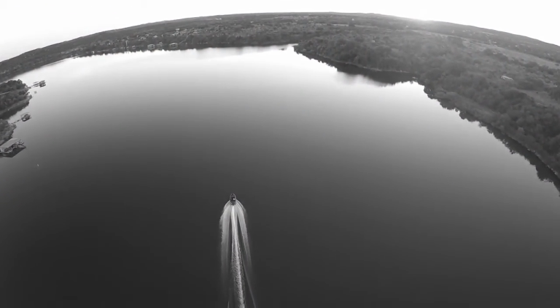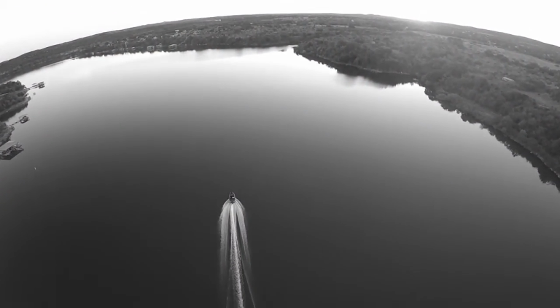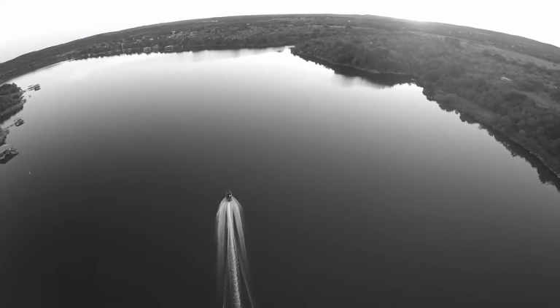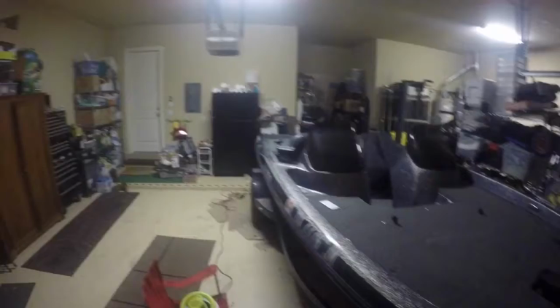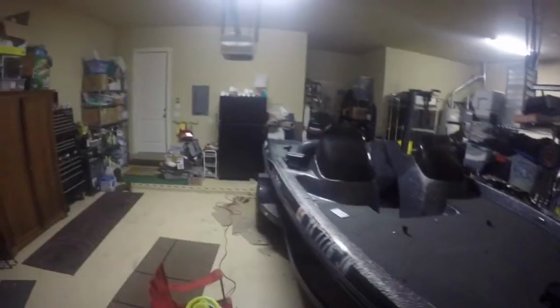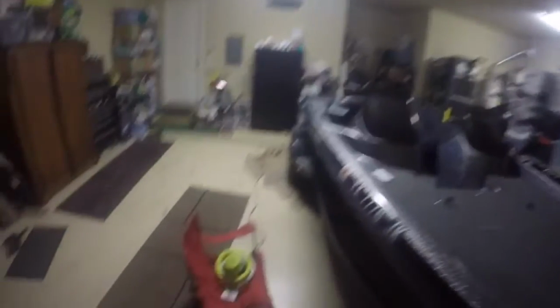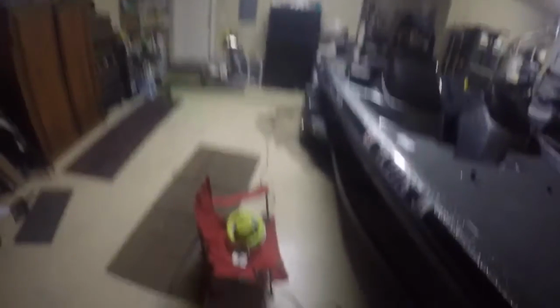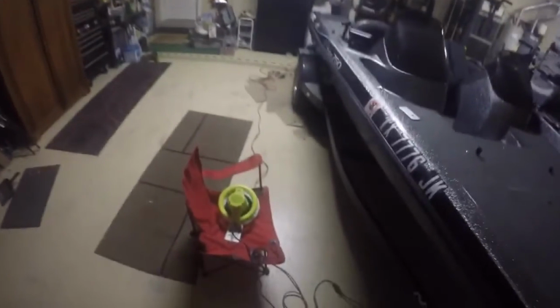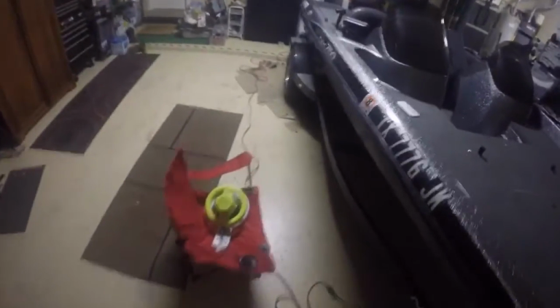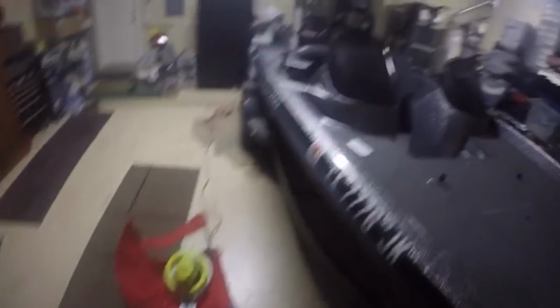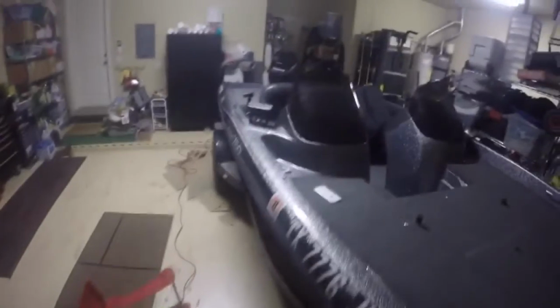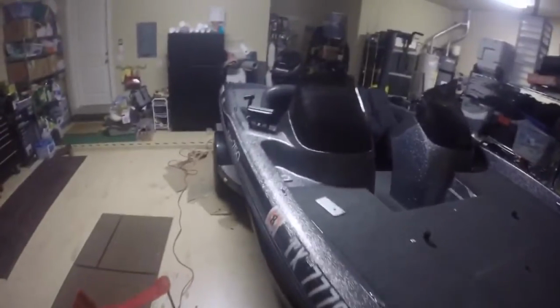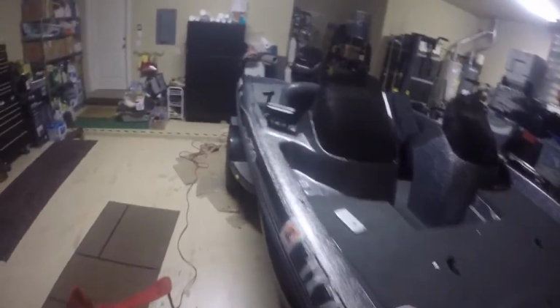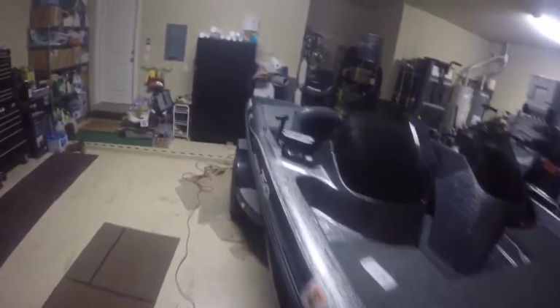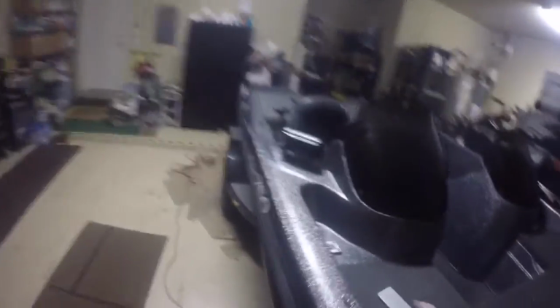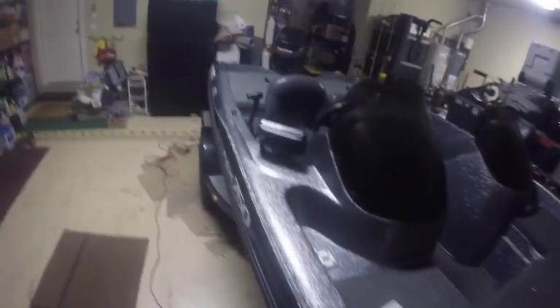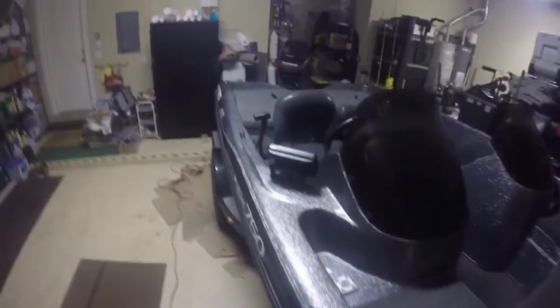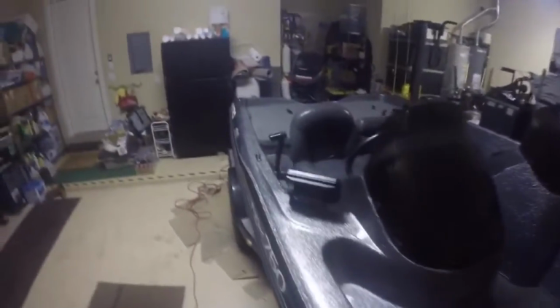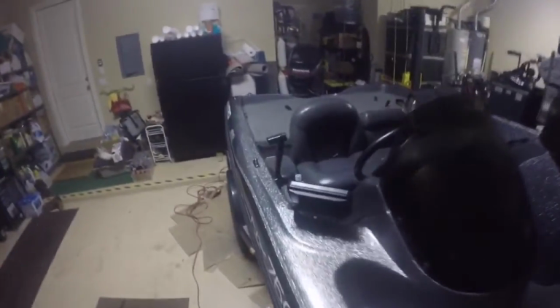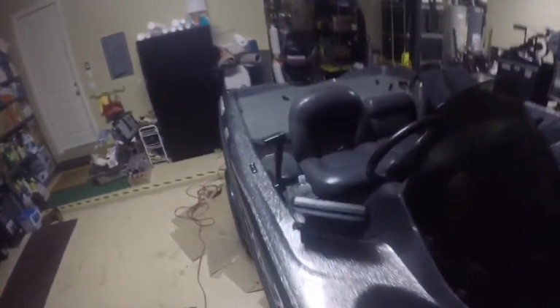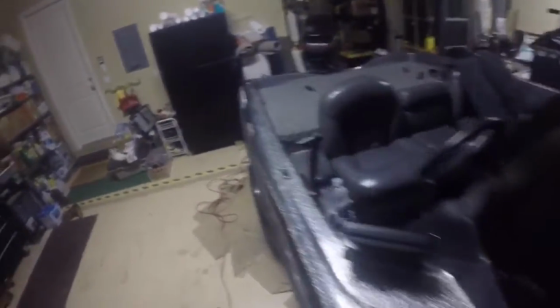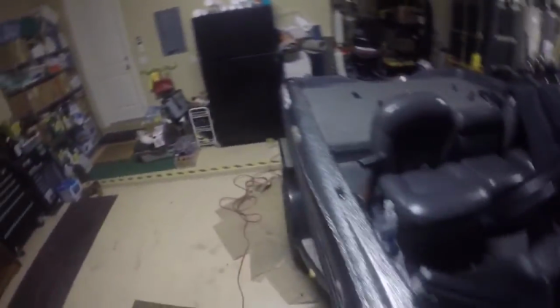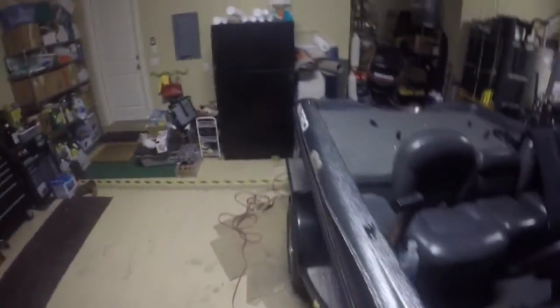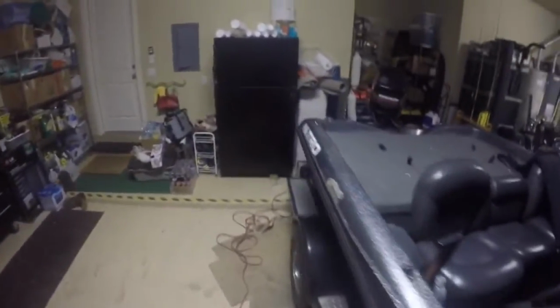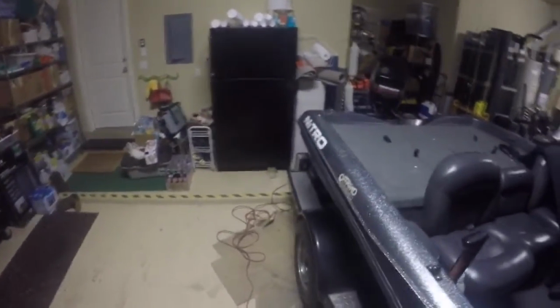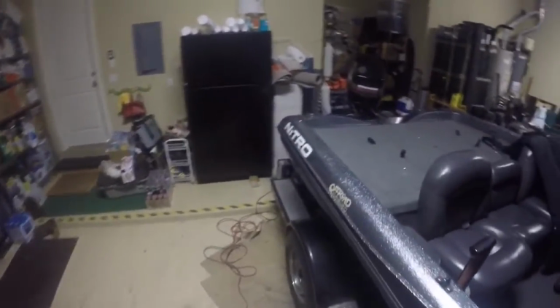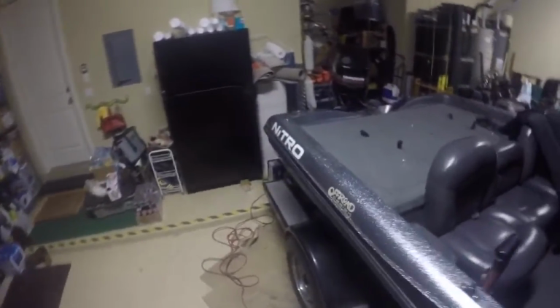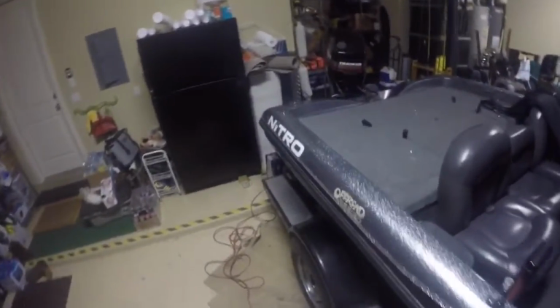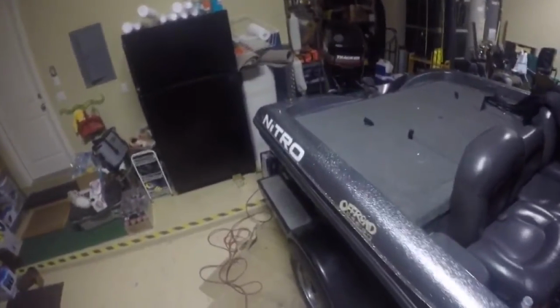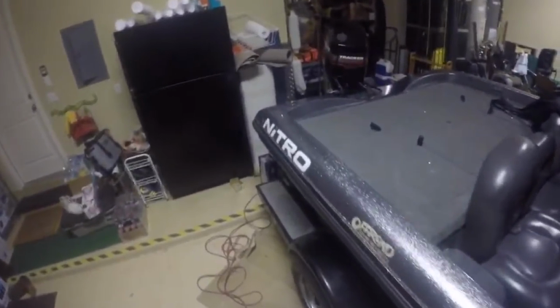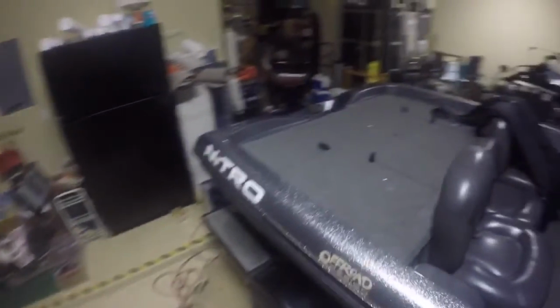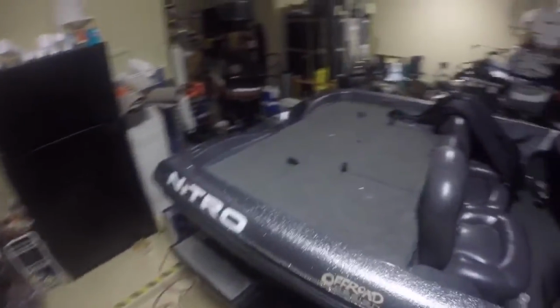Hello everyone, Nick here with Circlehook9. Gonna give you a little boat update.